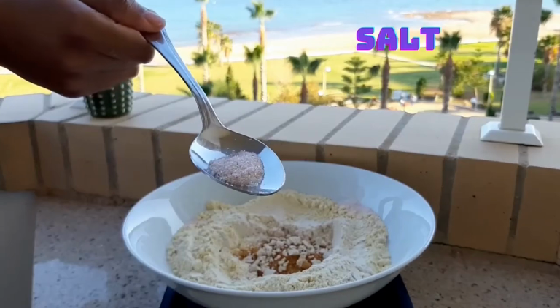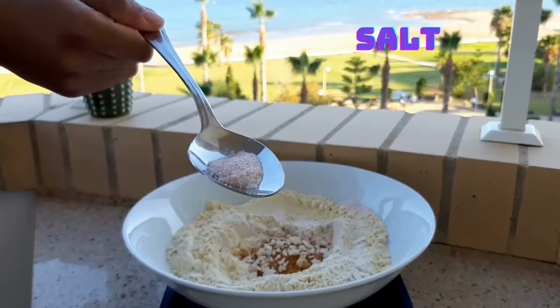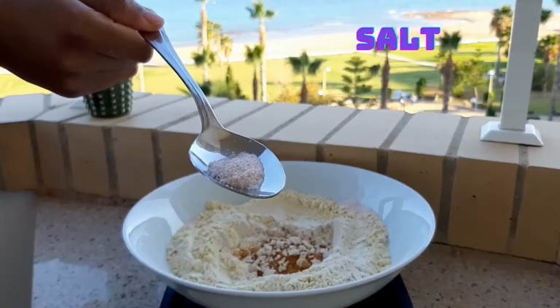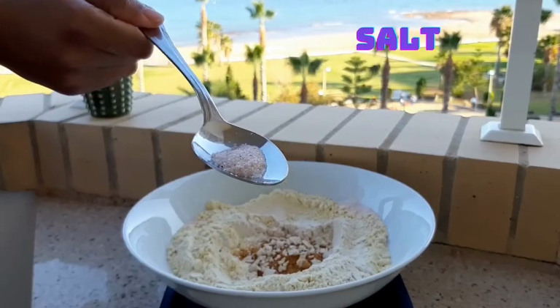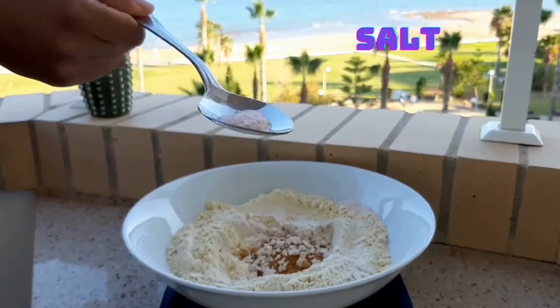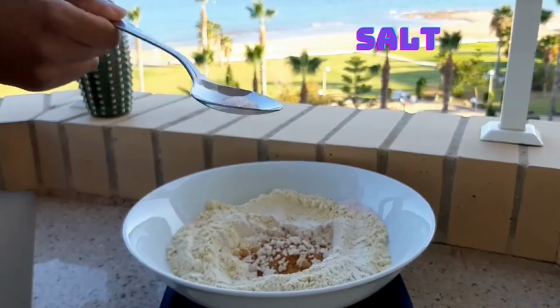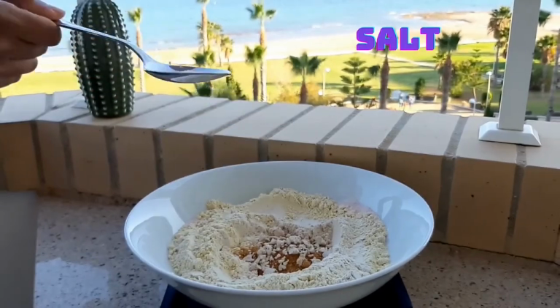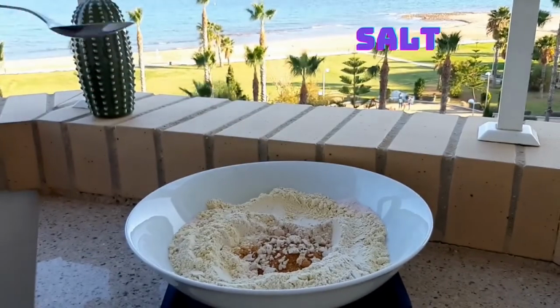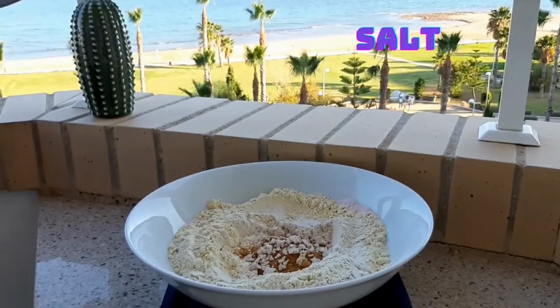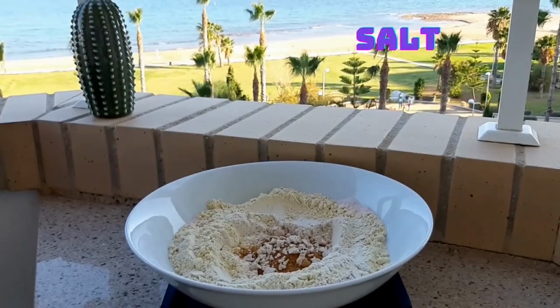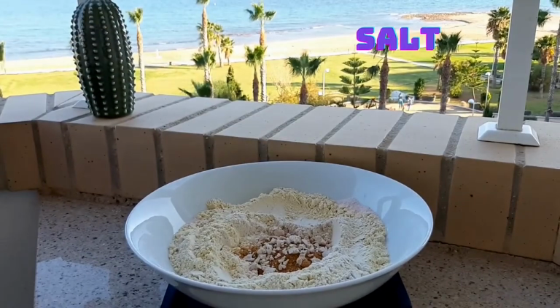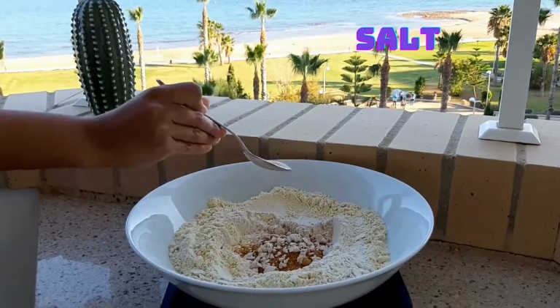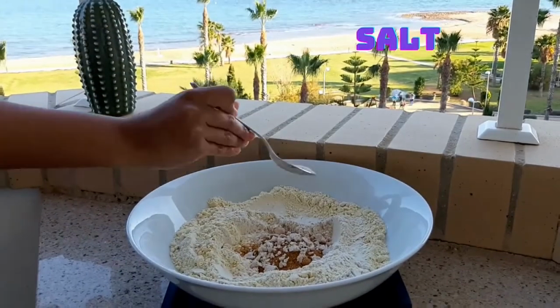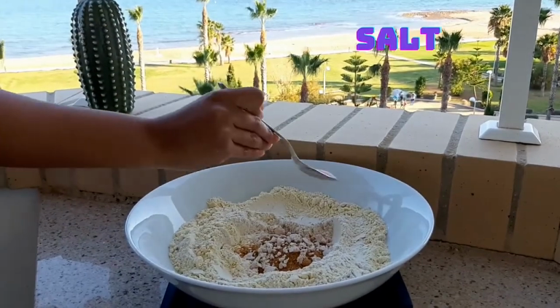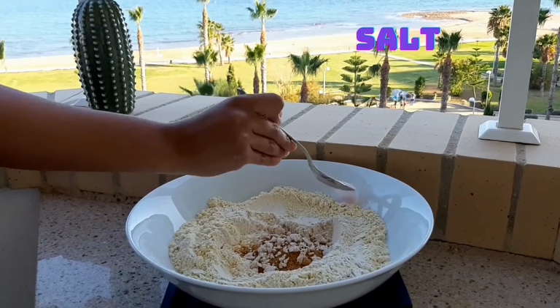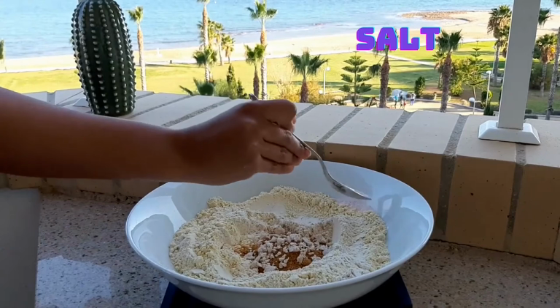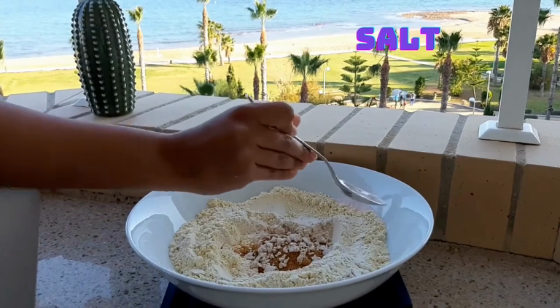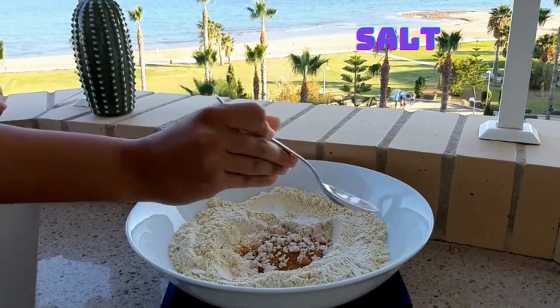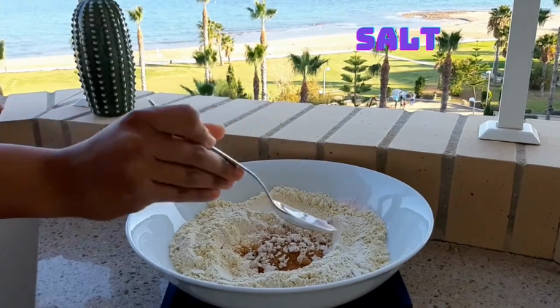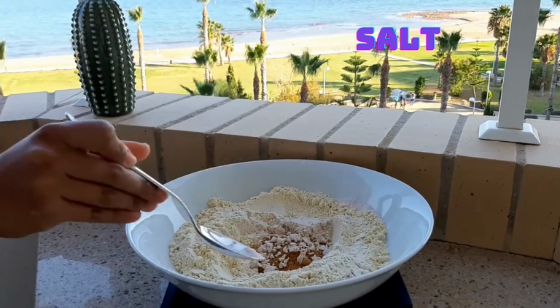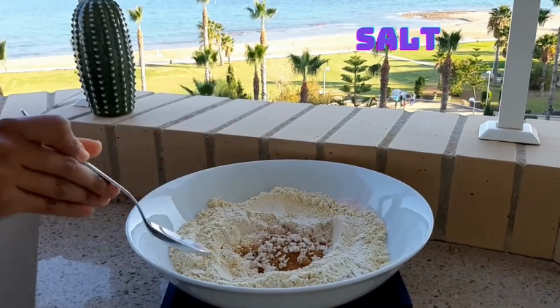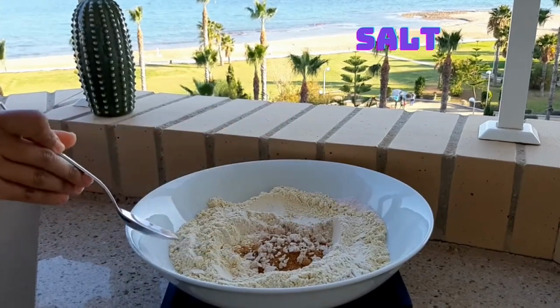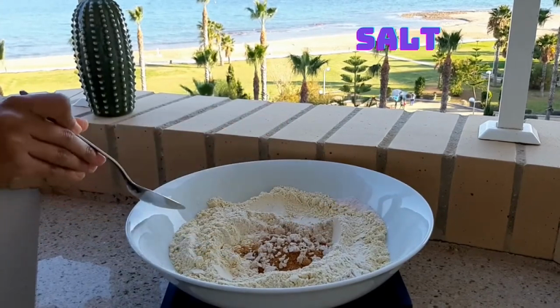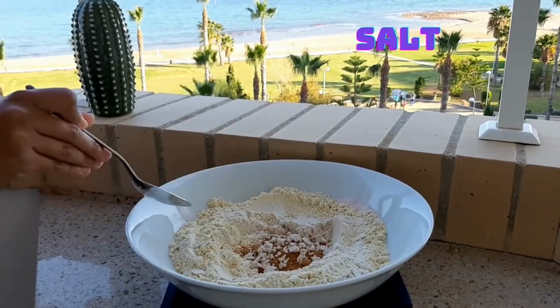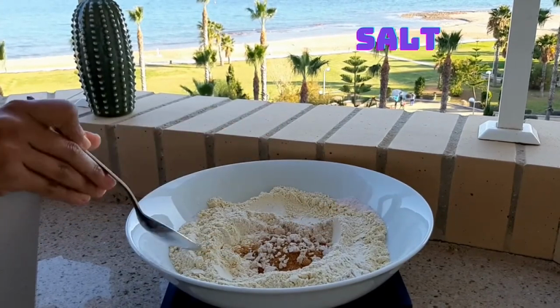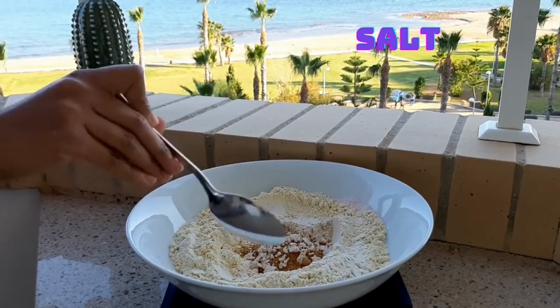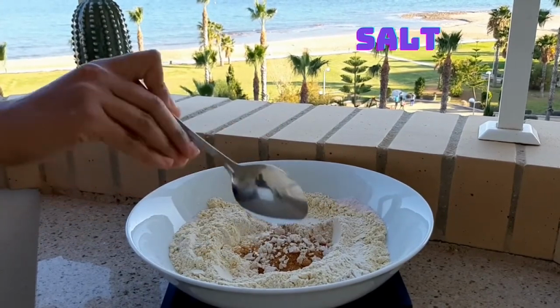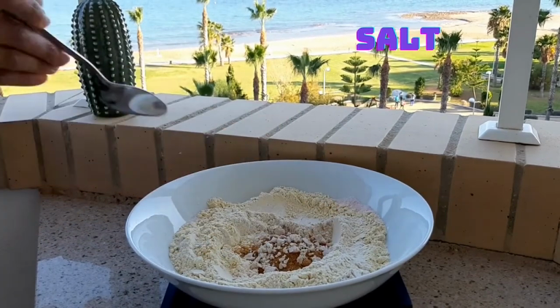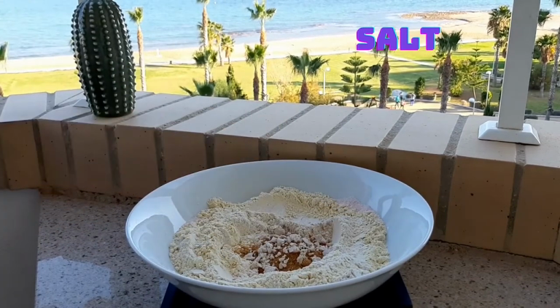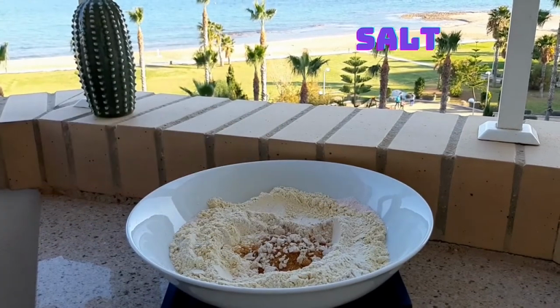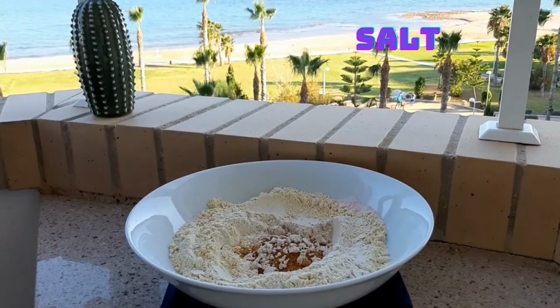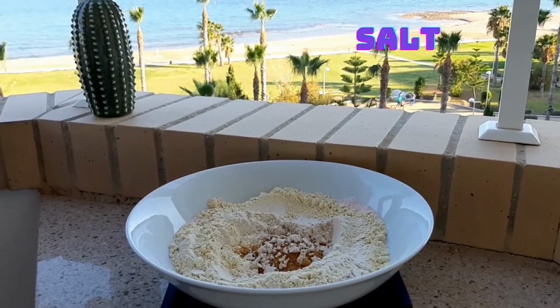You need to add the salt around the edges — never in the middle — because salt delays fermentation.